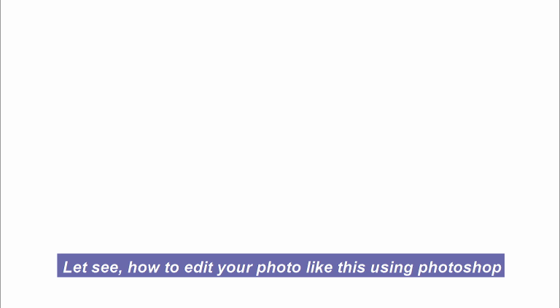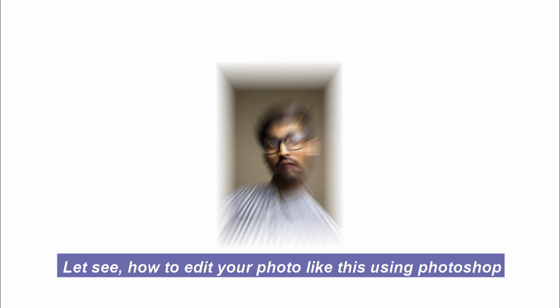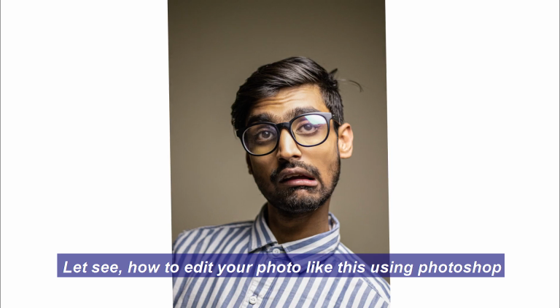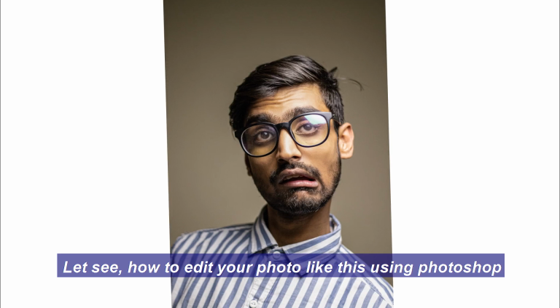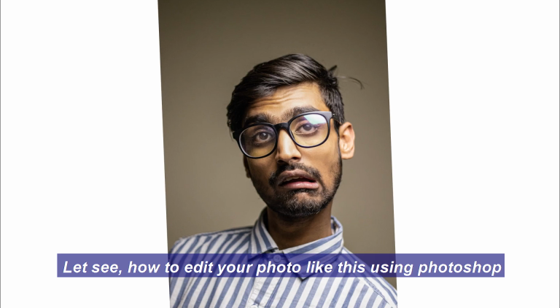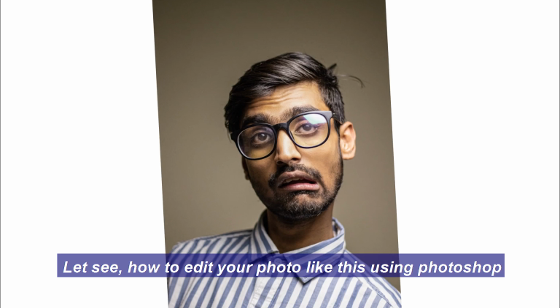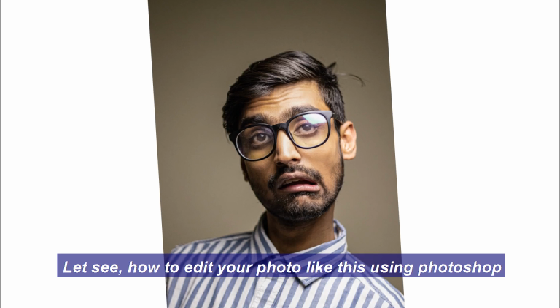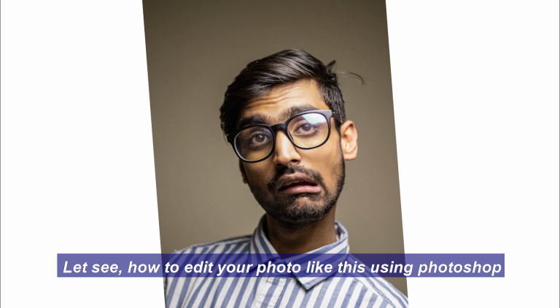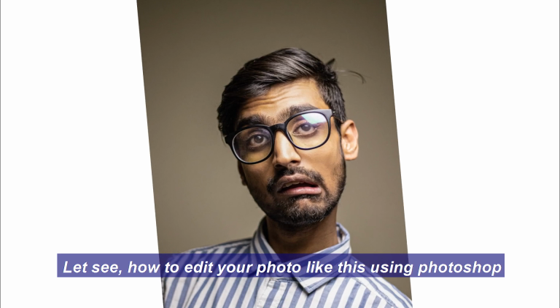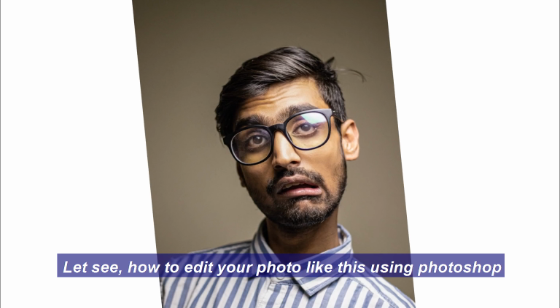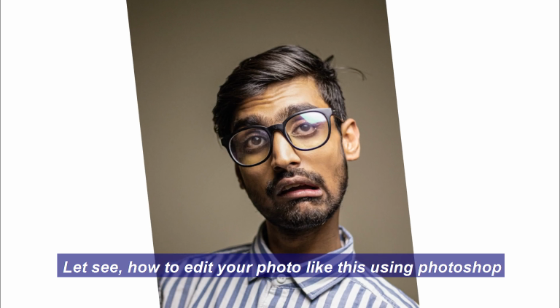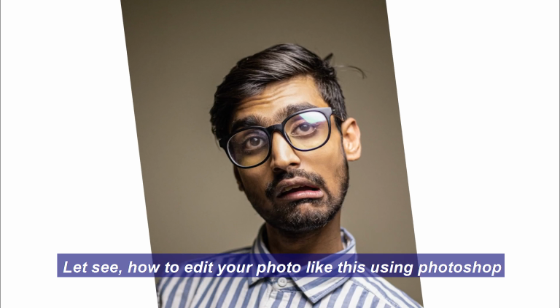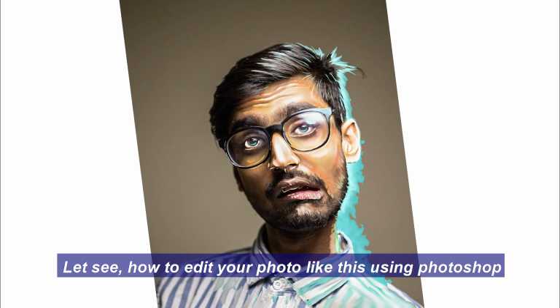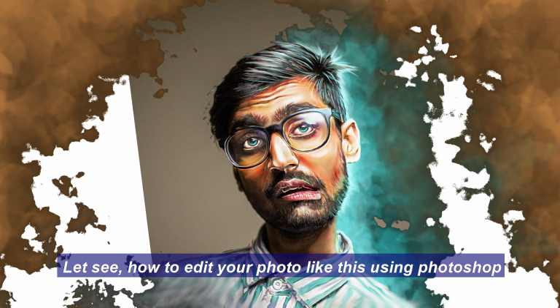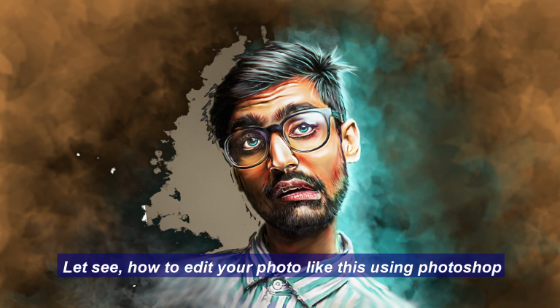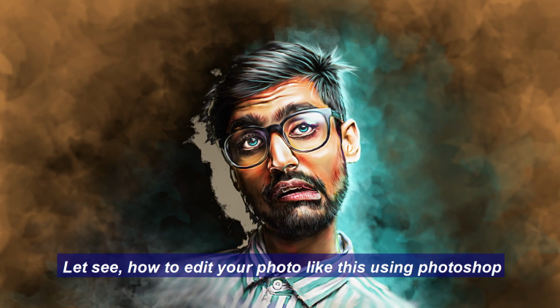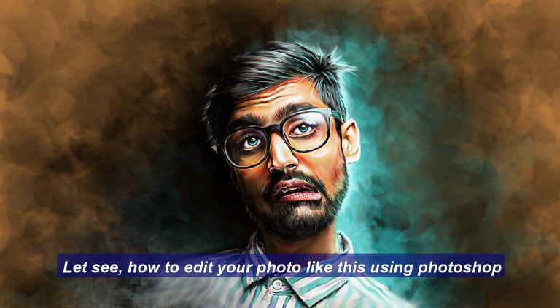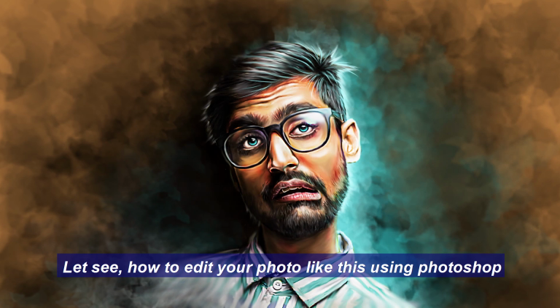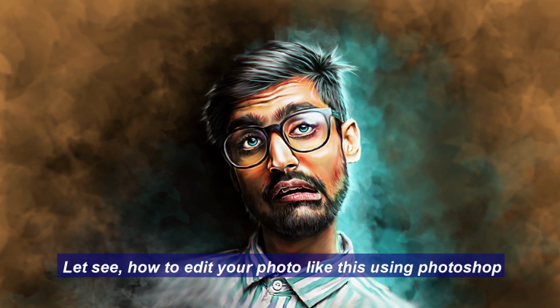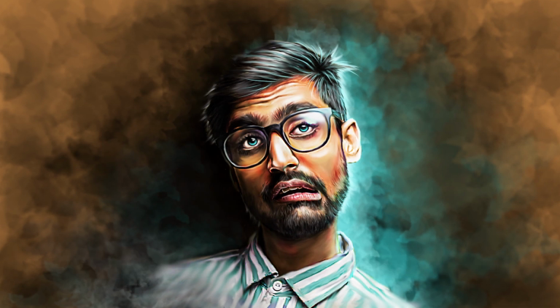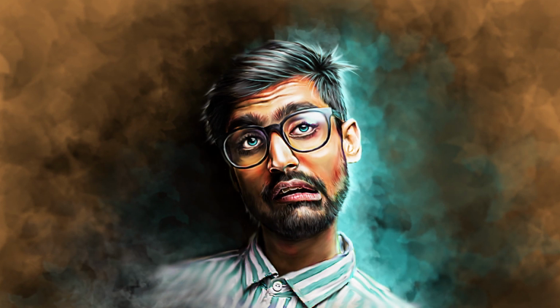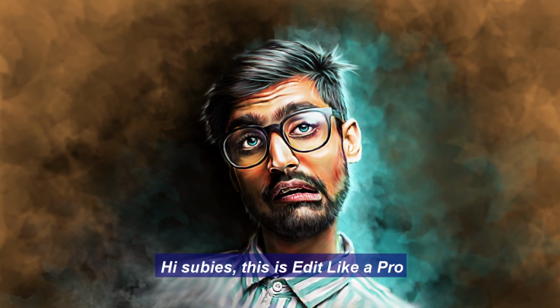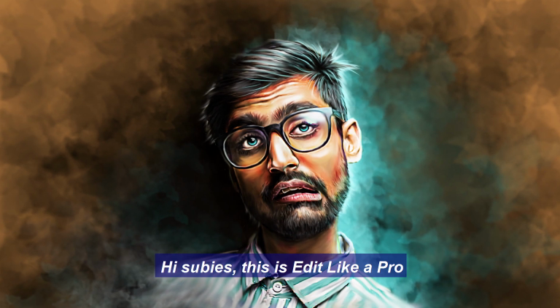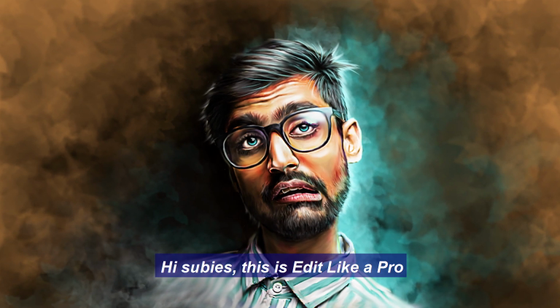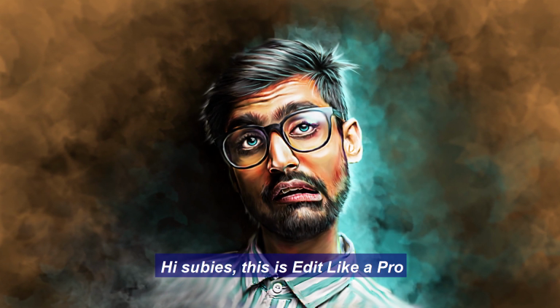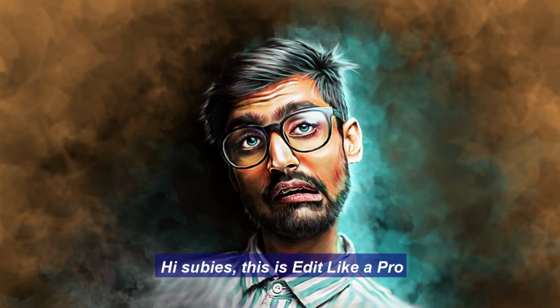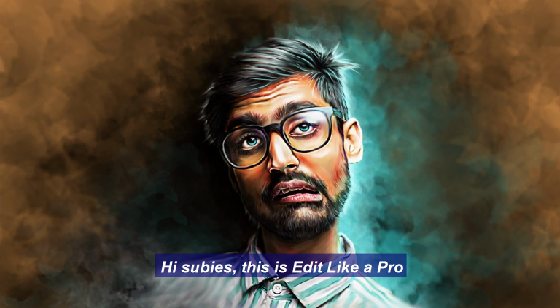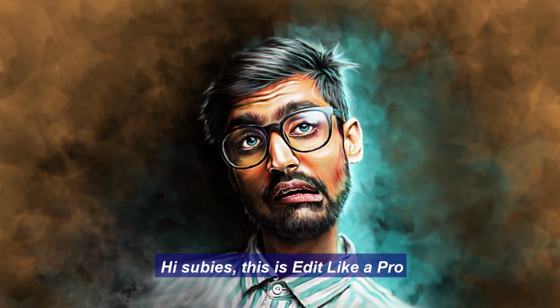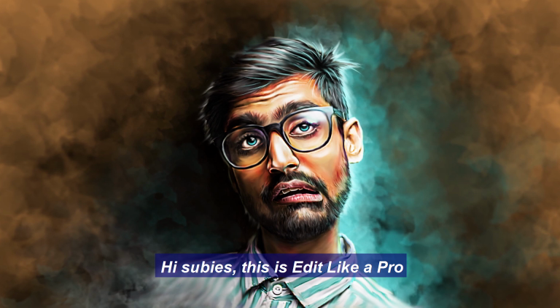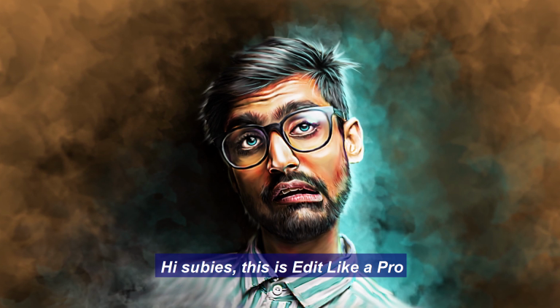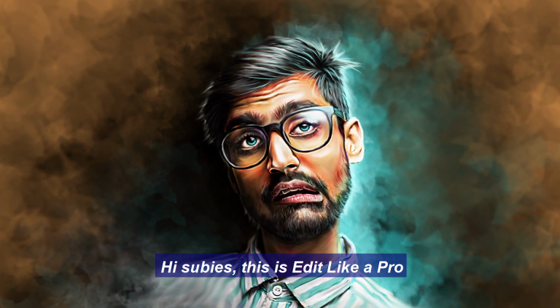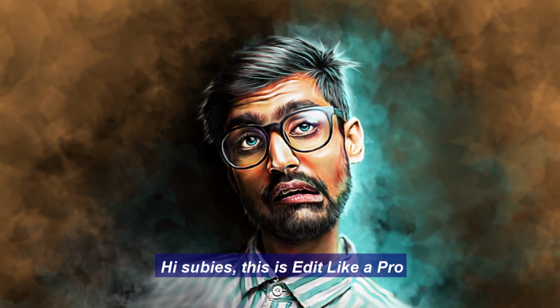Let's see how to edit your photo like this using Photoshop. Hi, this is Edit Like a Pro.